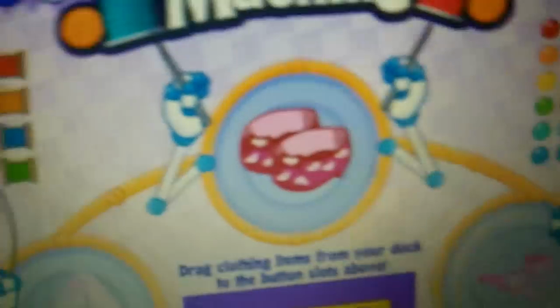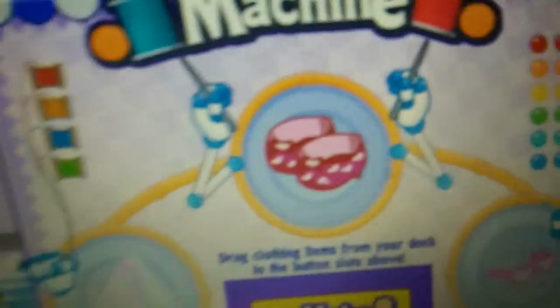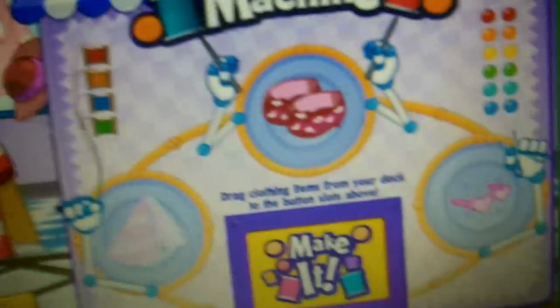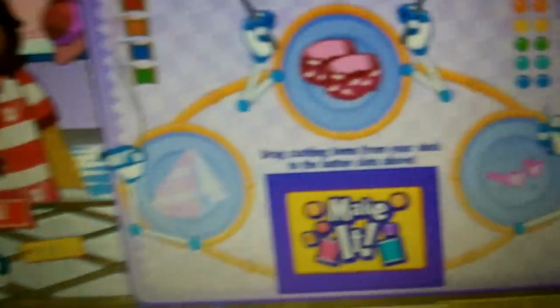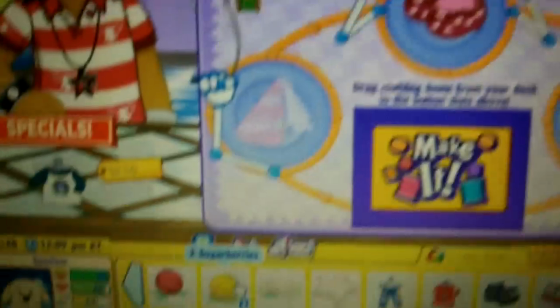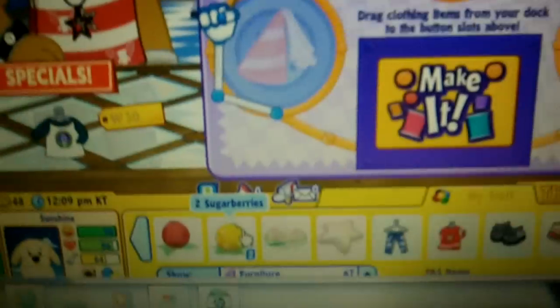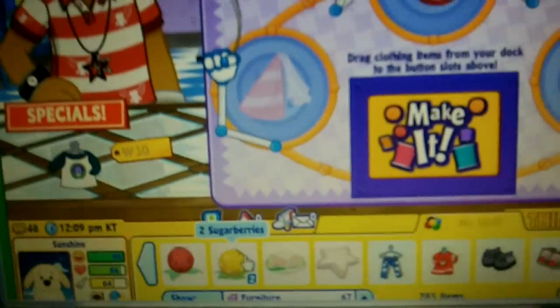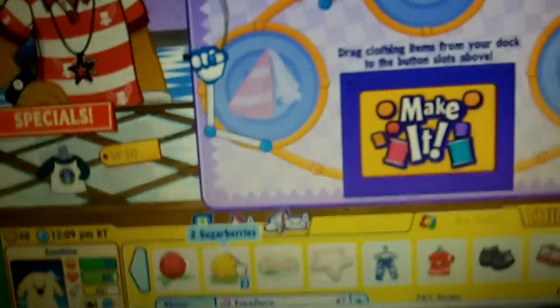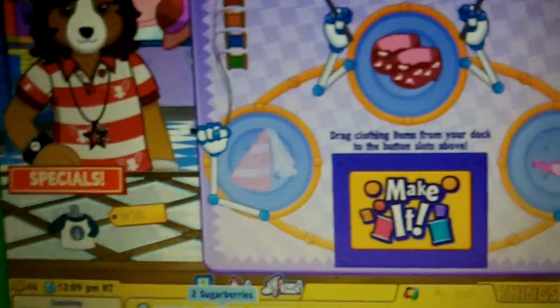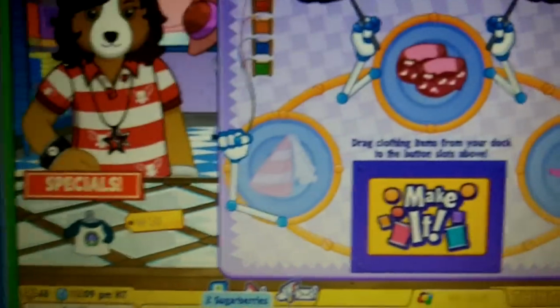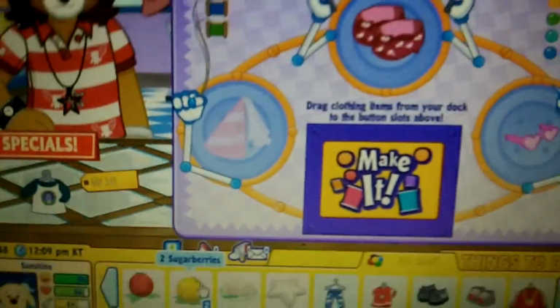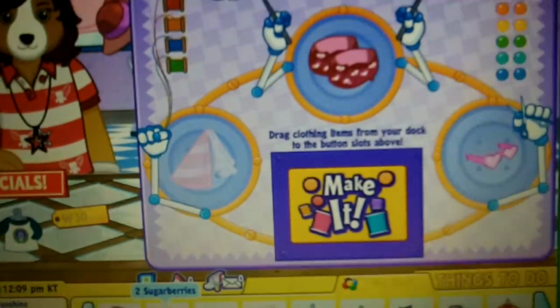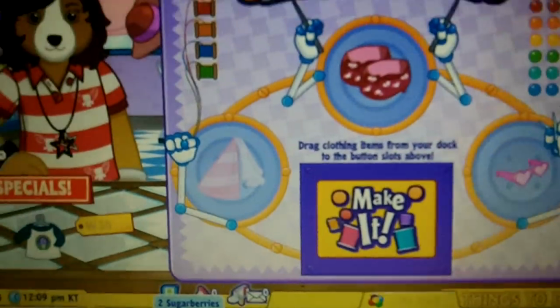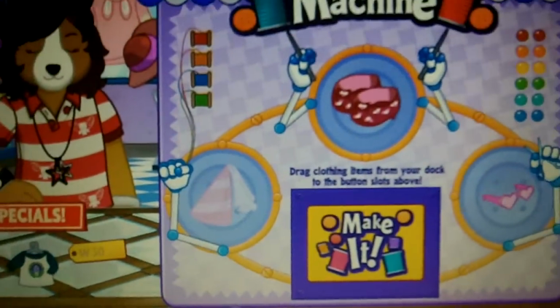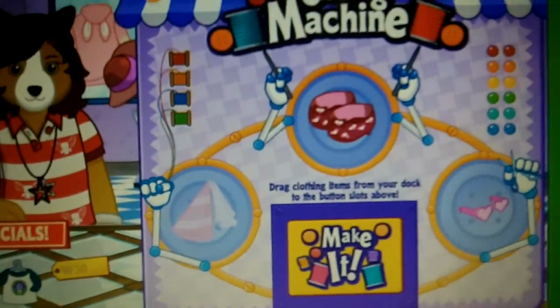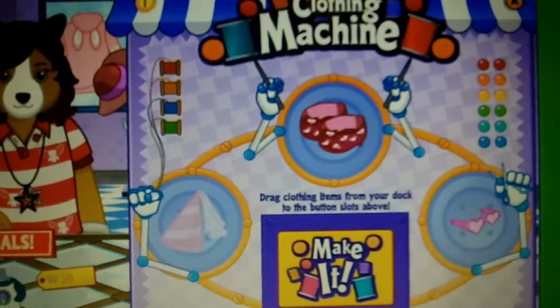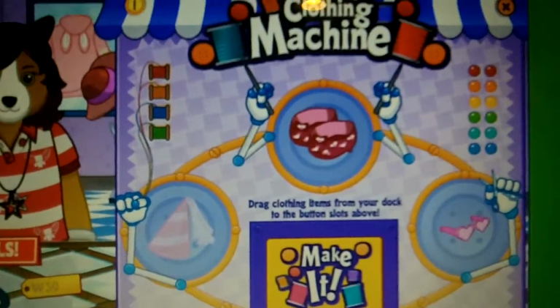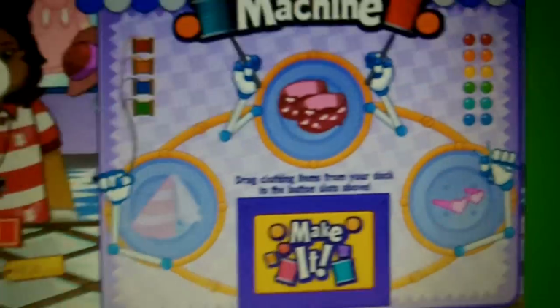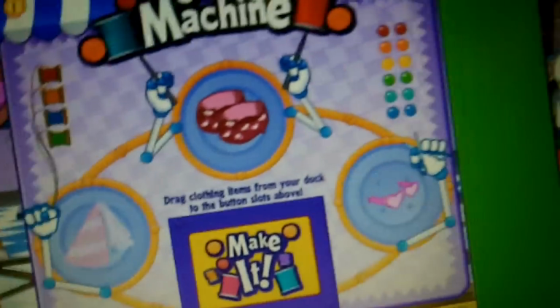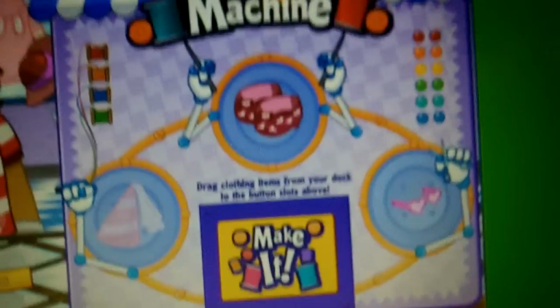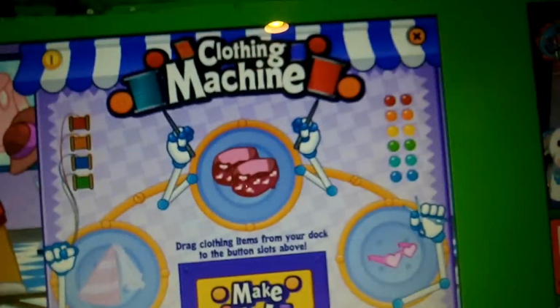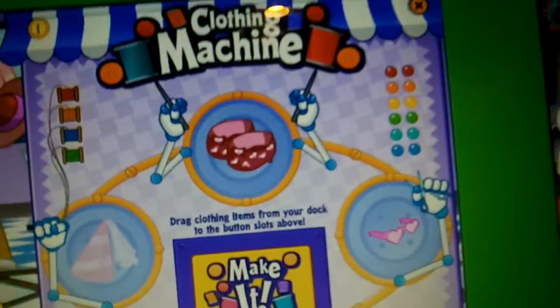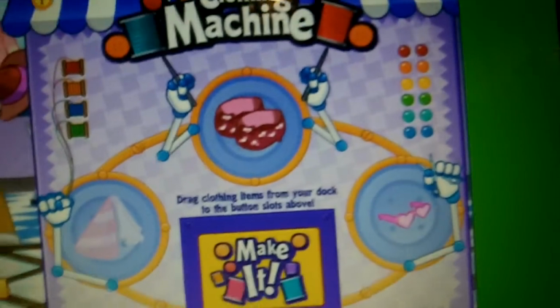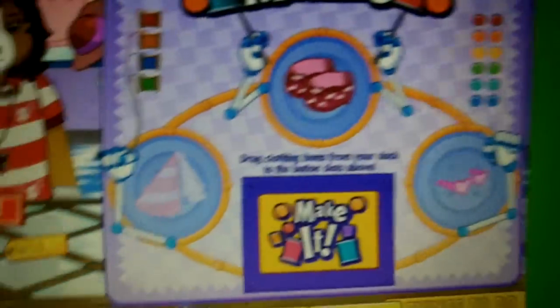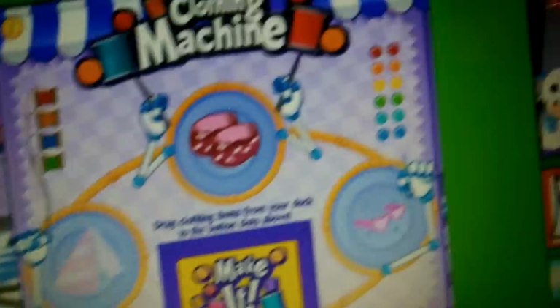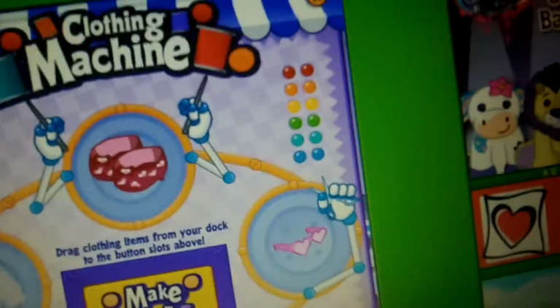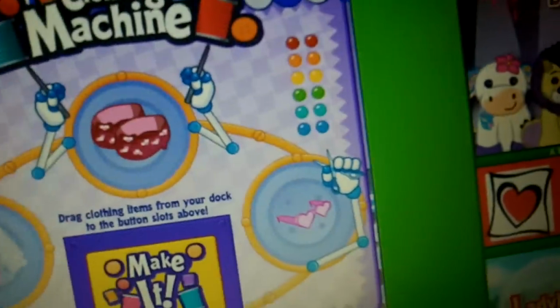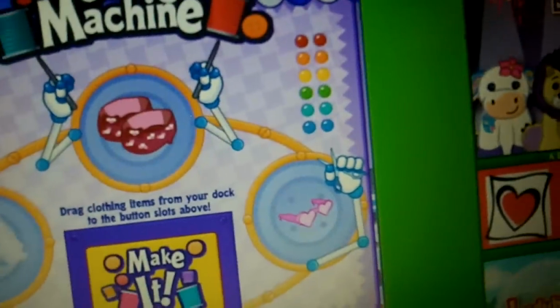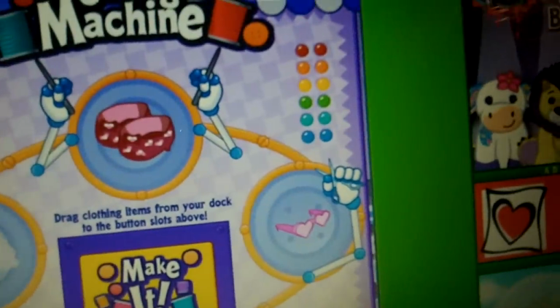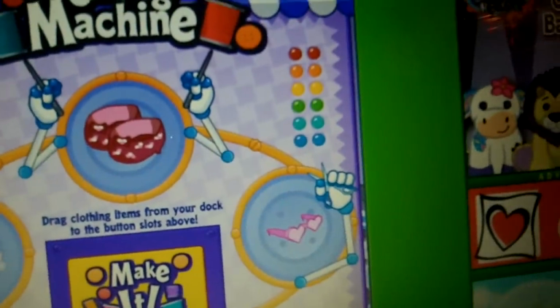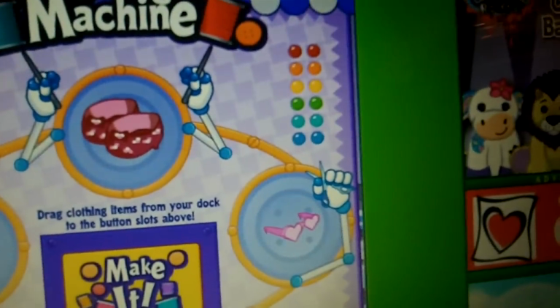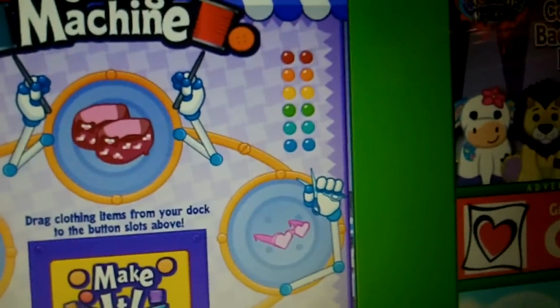Hey YouTube, today I'm going to be teaching you how to make some clothing machine recipes.